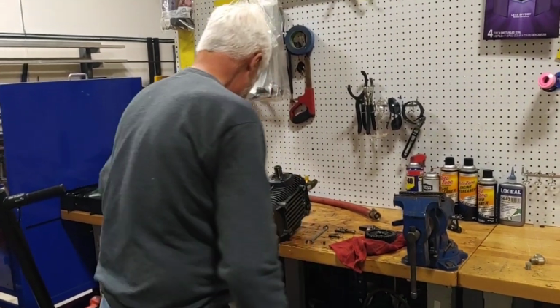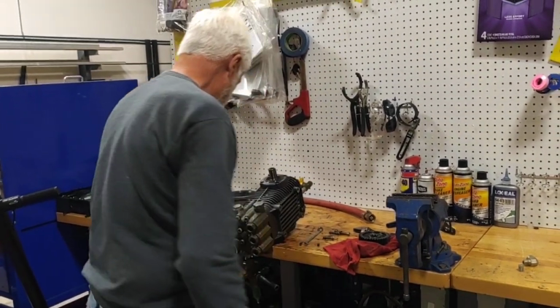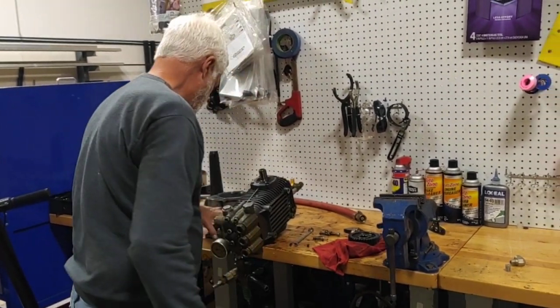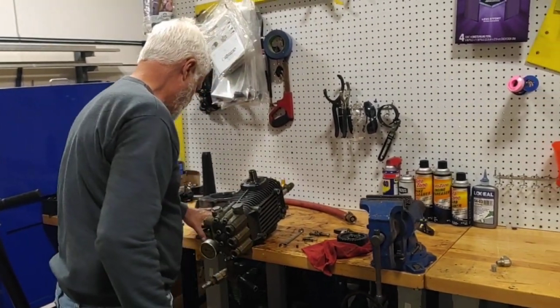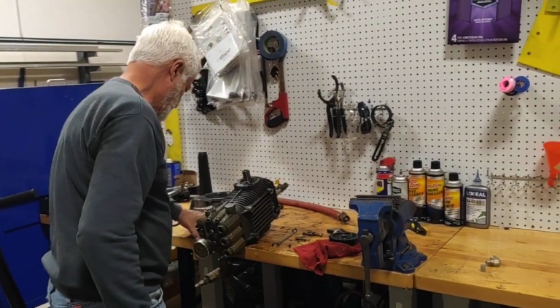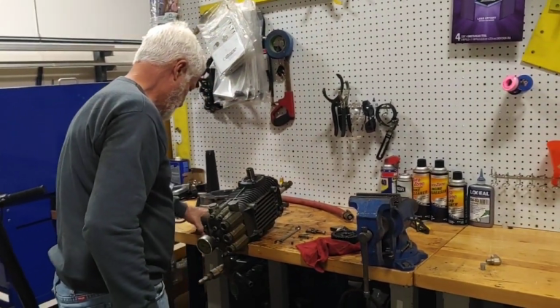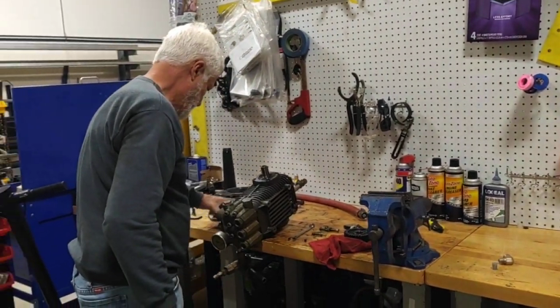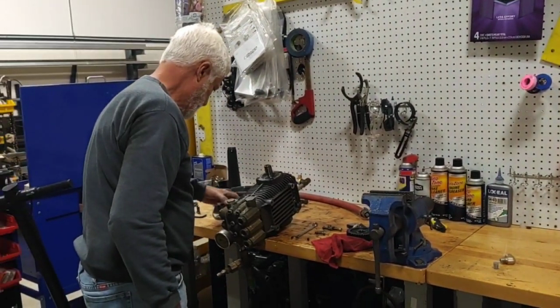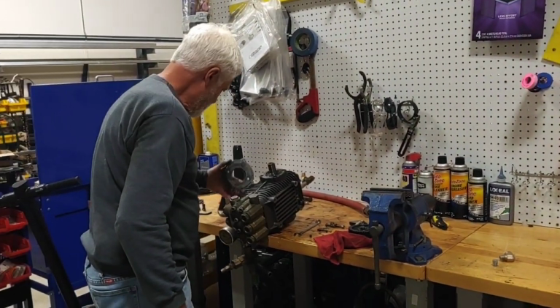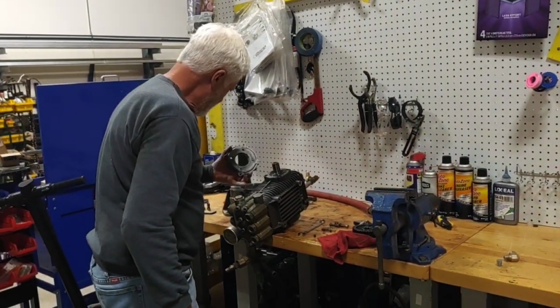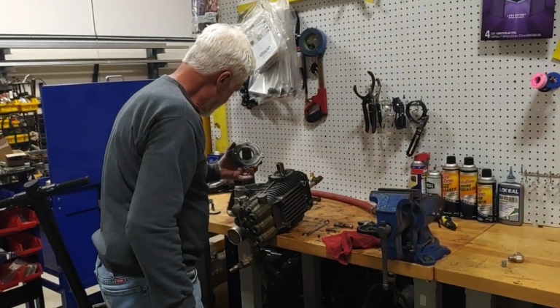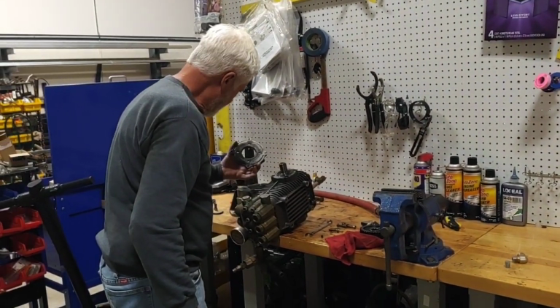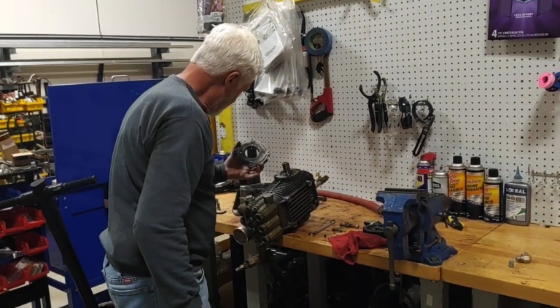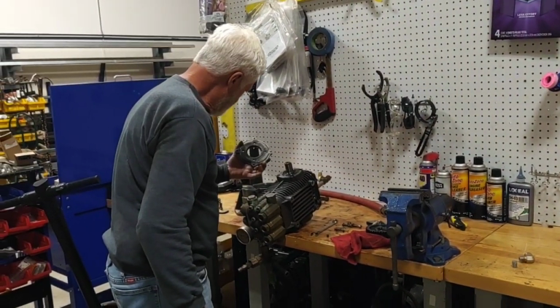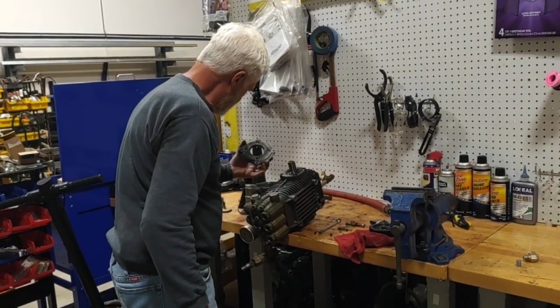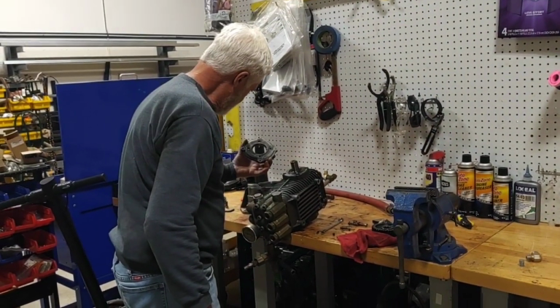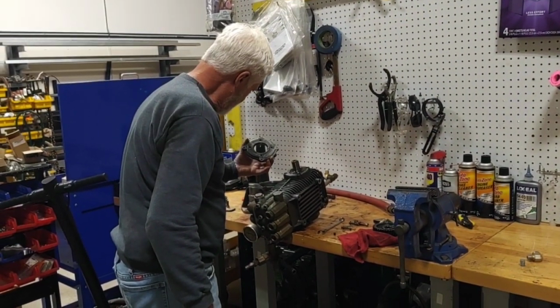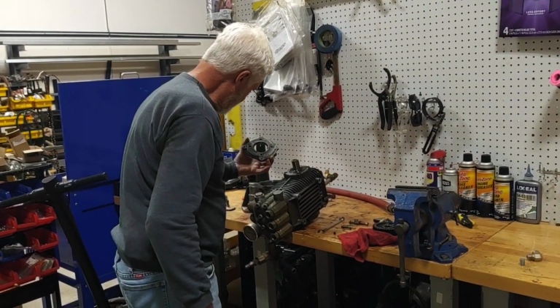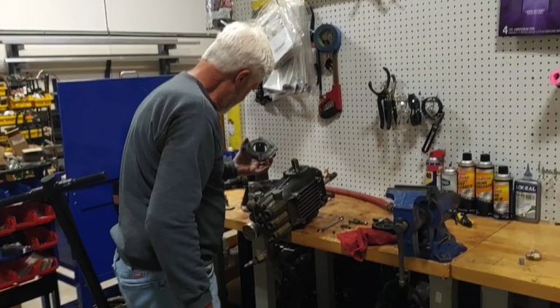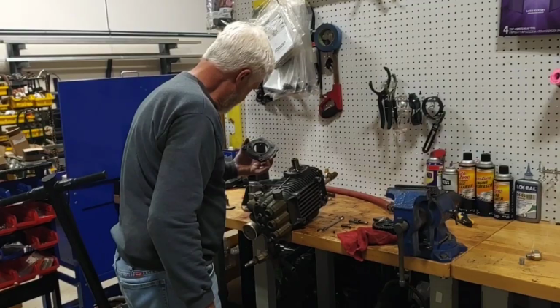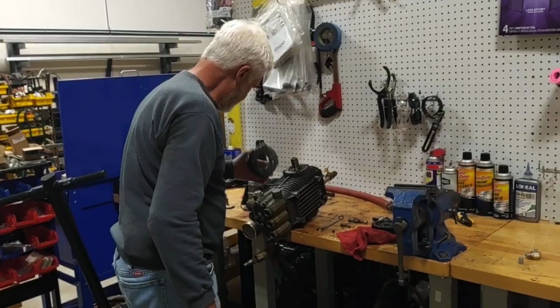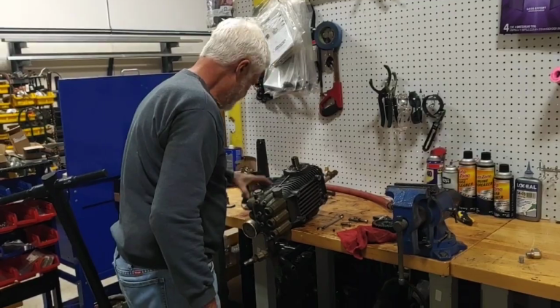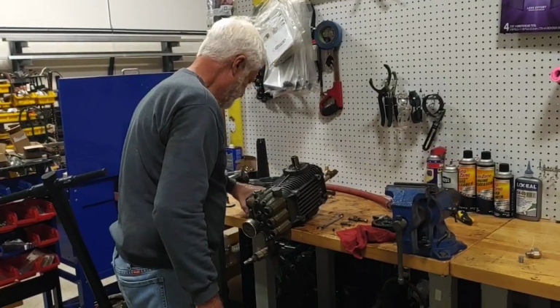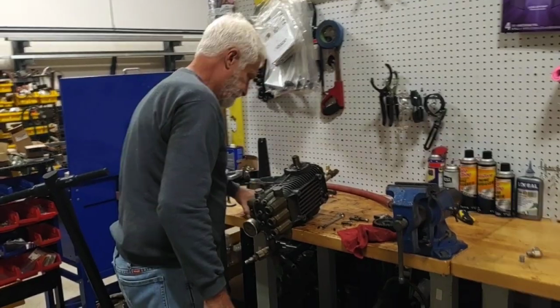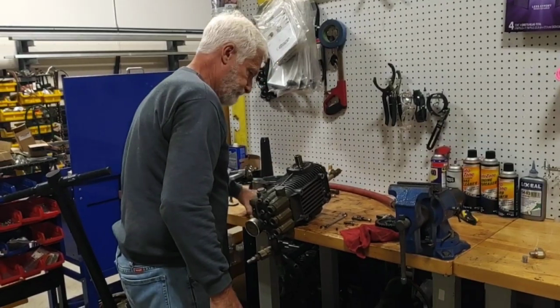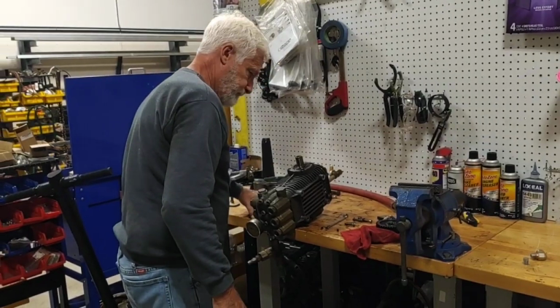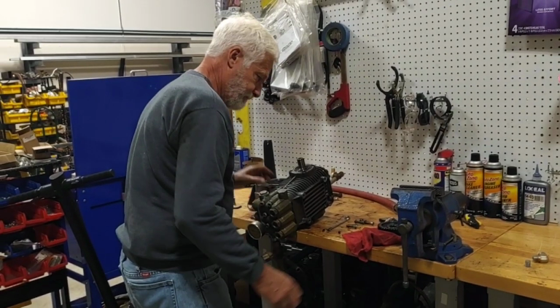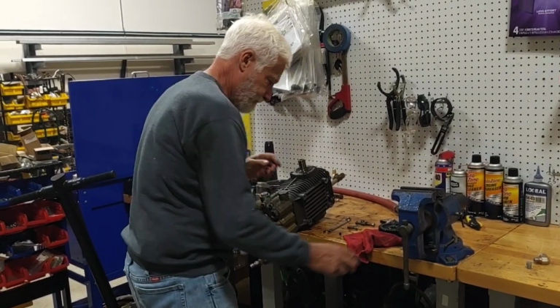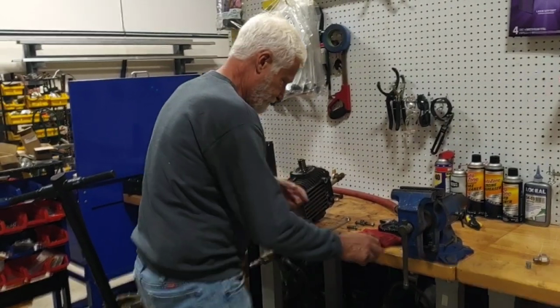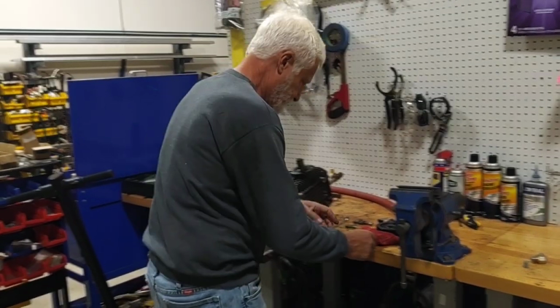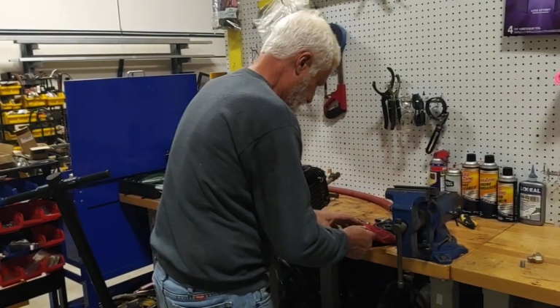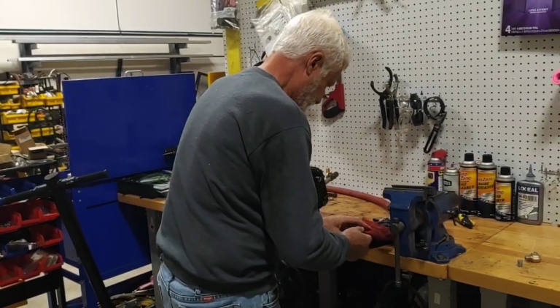I hope you enjoyed the video. This is Fred with washmark.com. Thank you for watching.